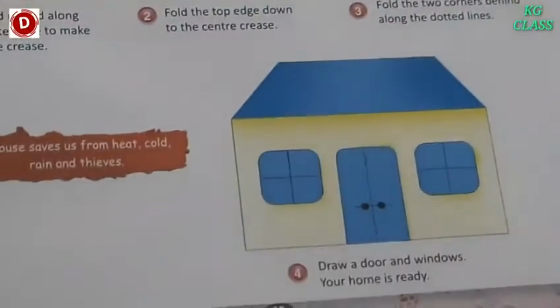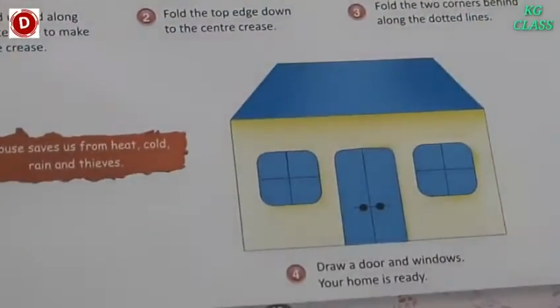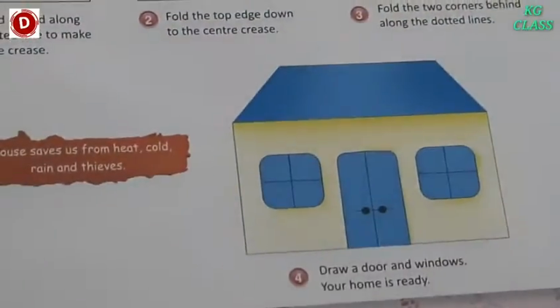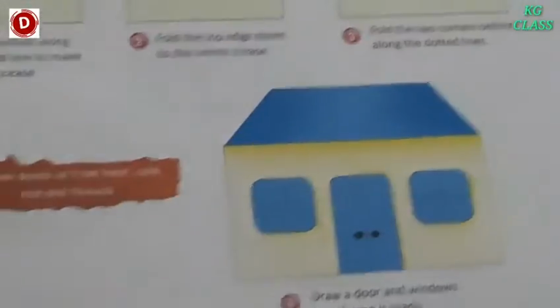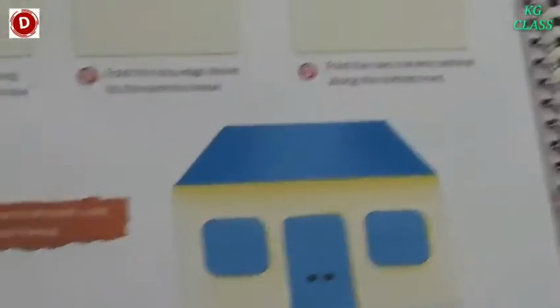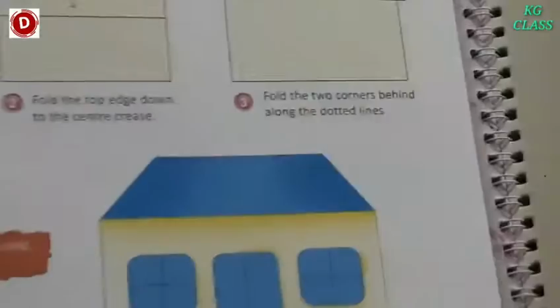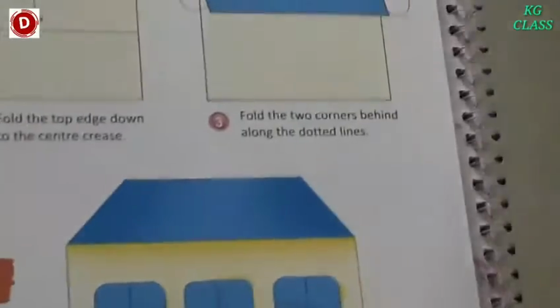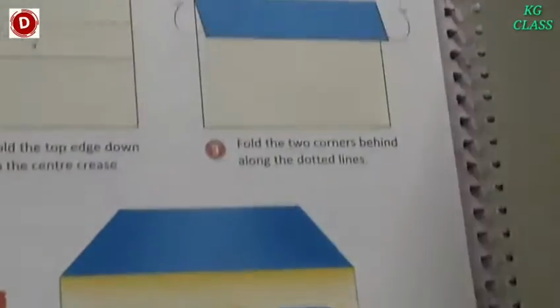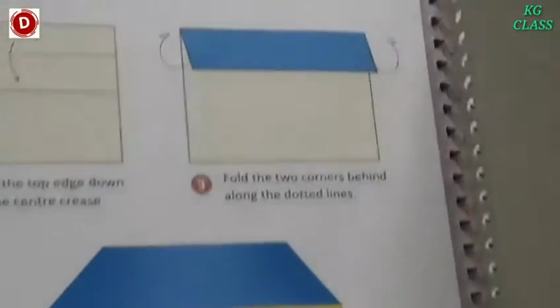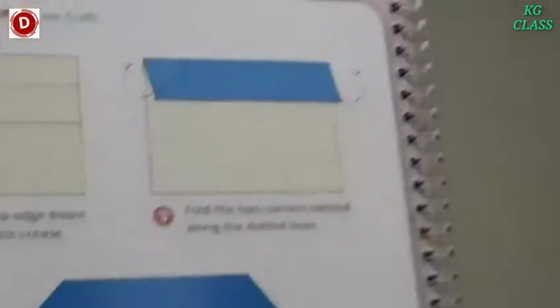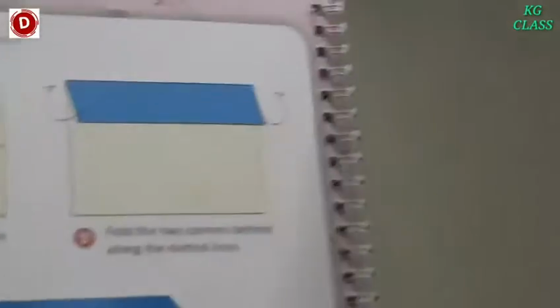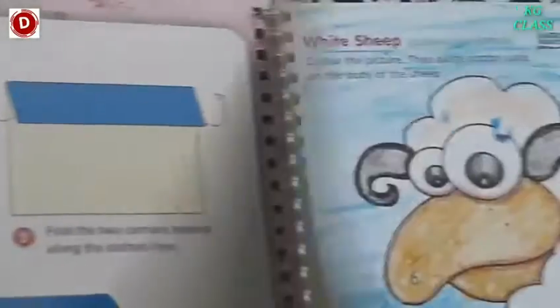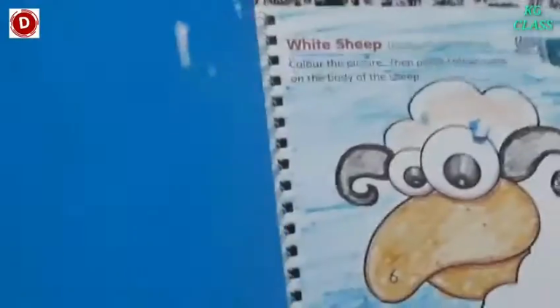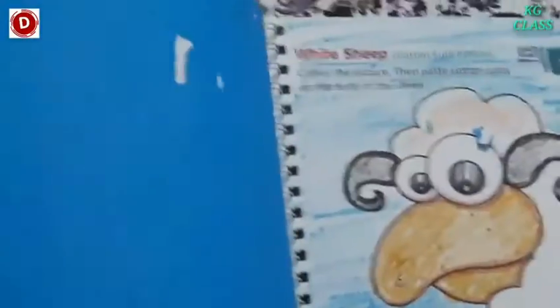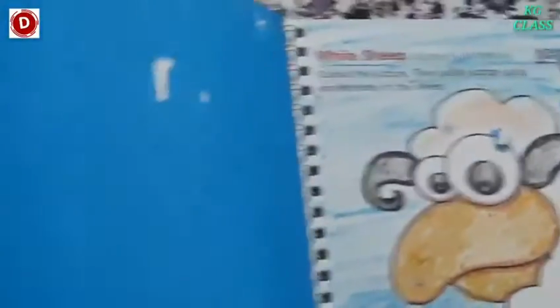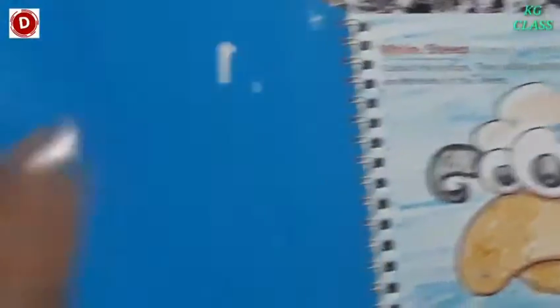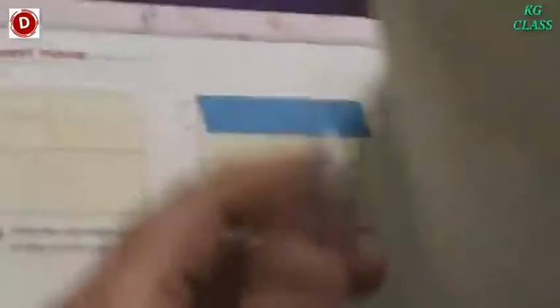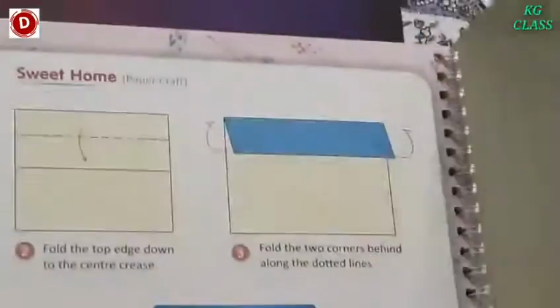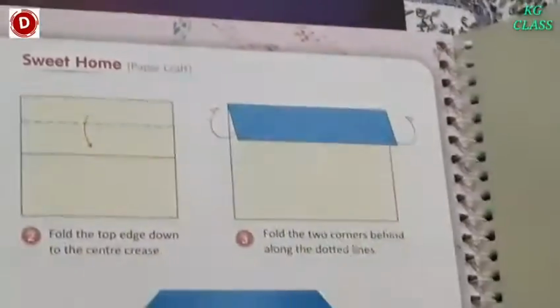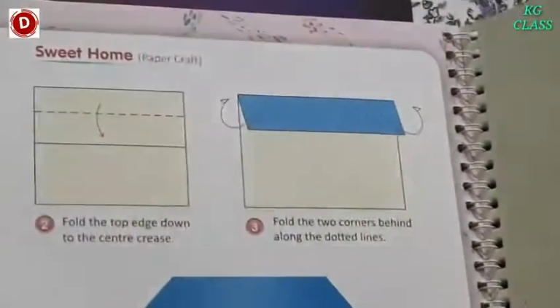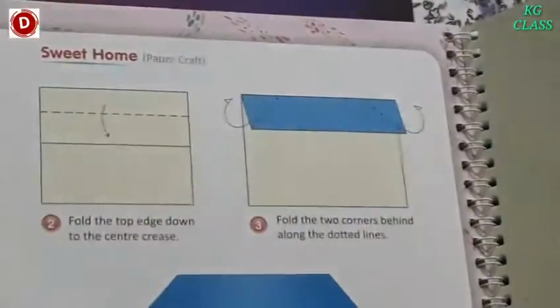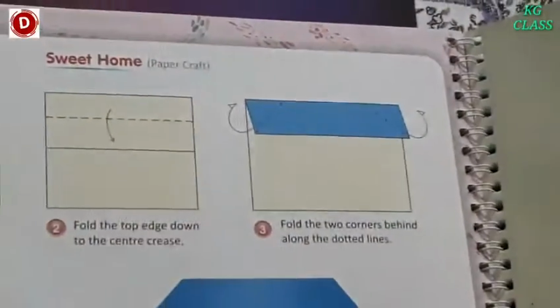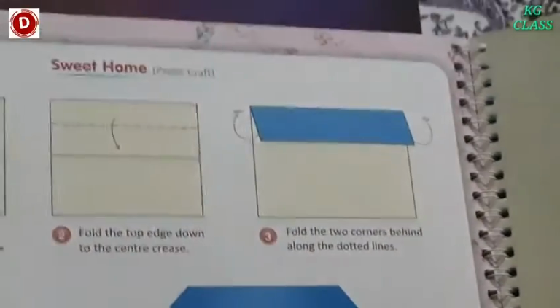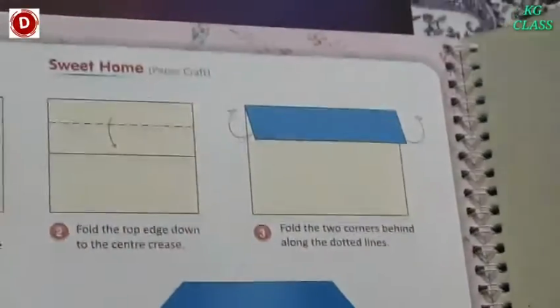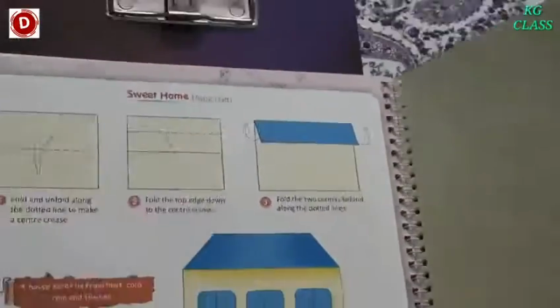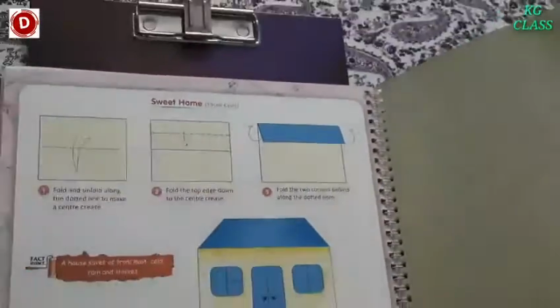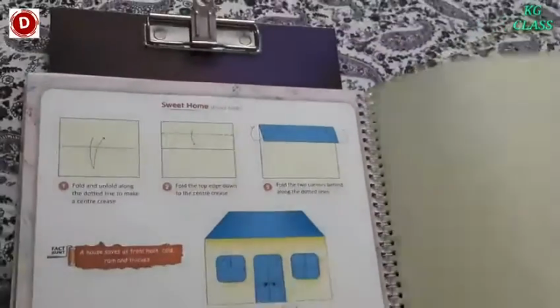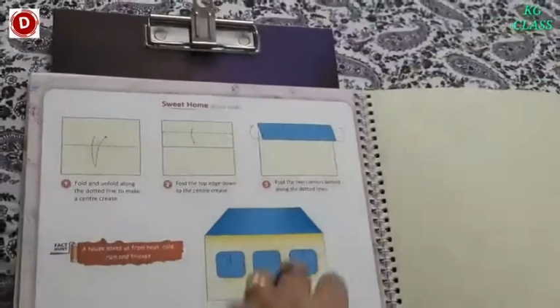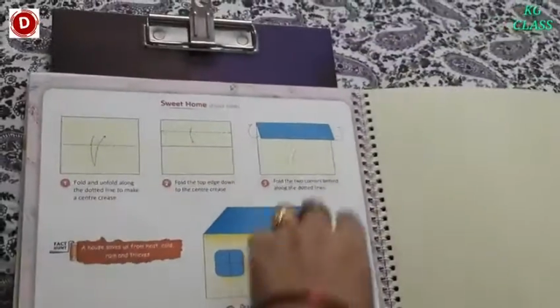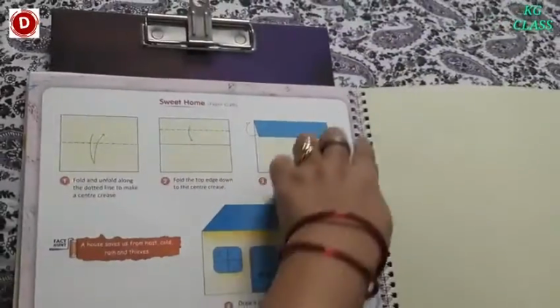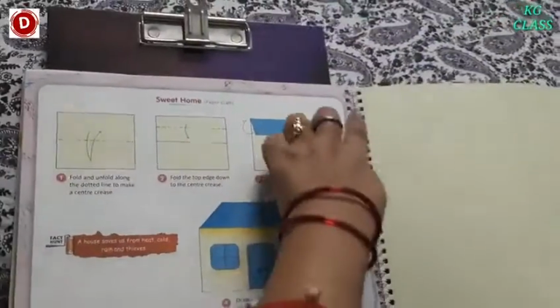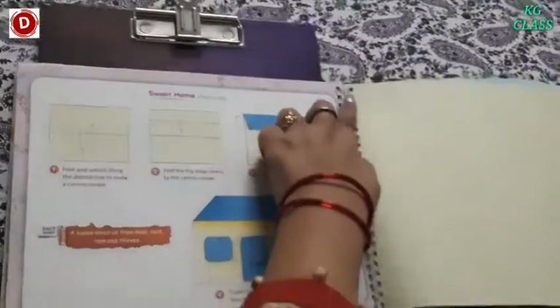Children, you have got this paper attached to this page, okay? So we have to take it out.